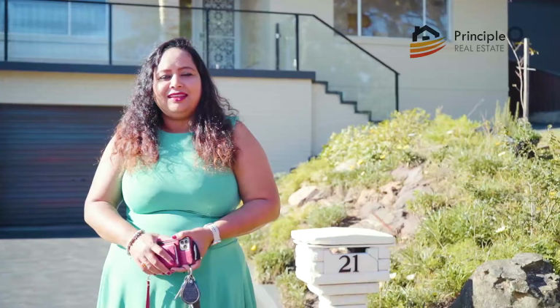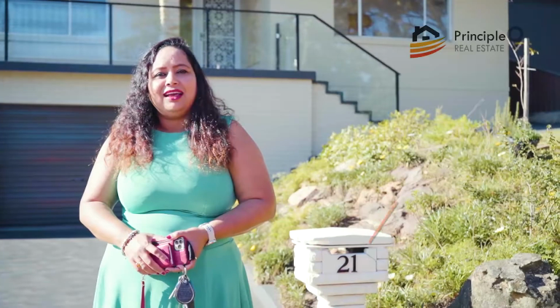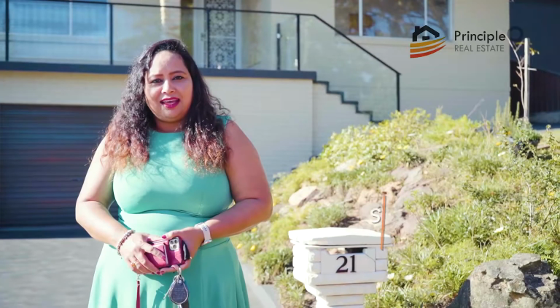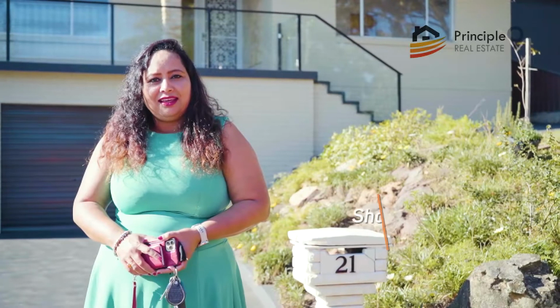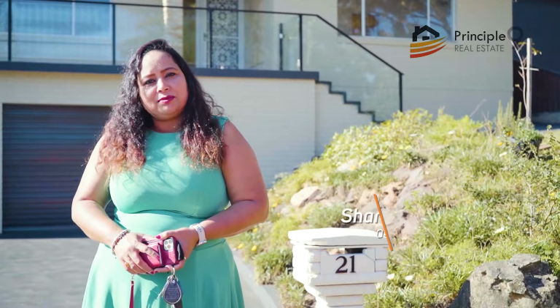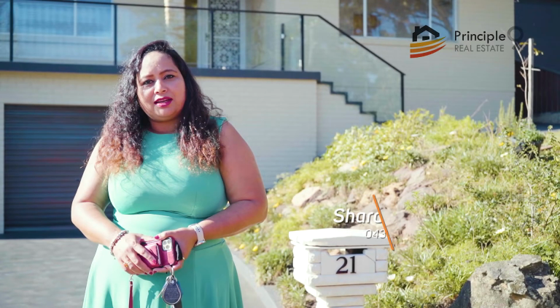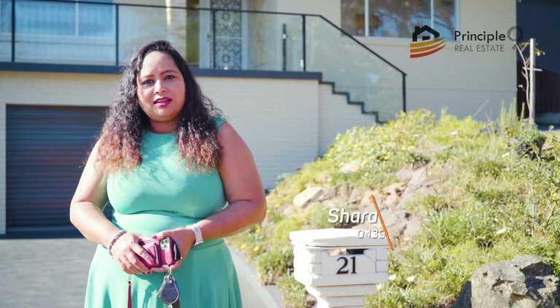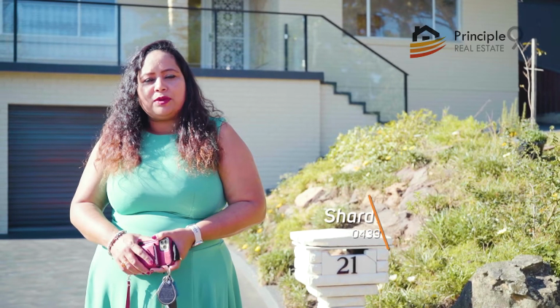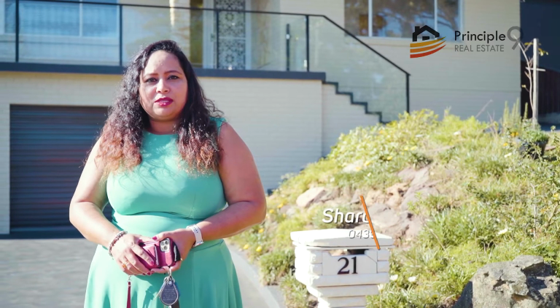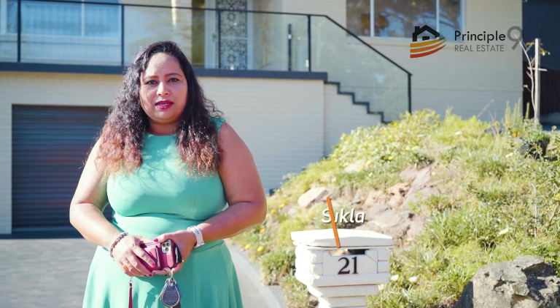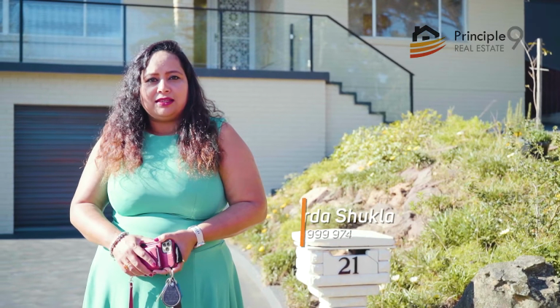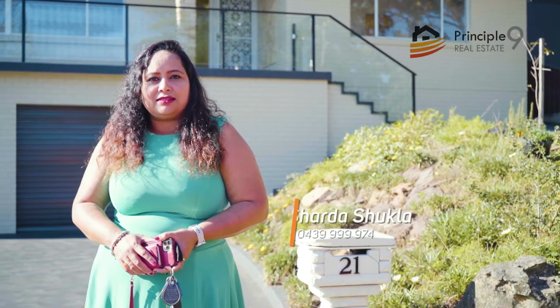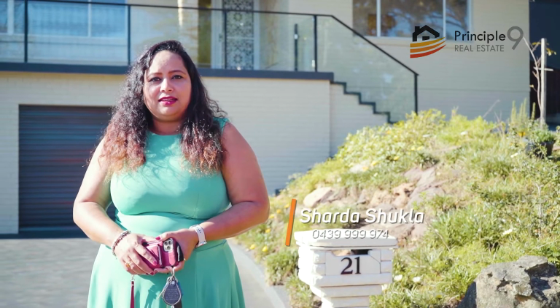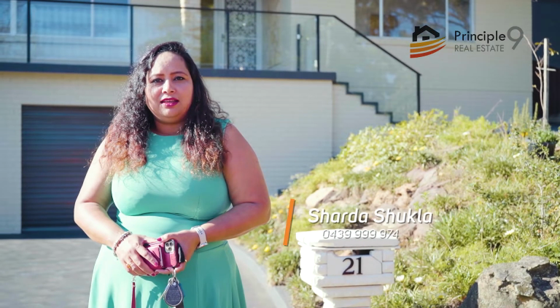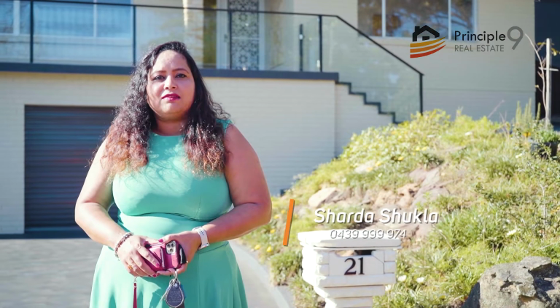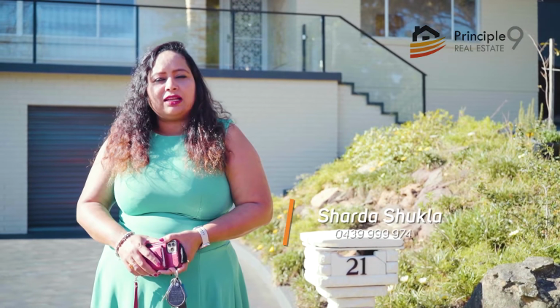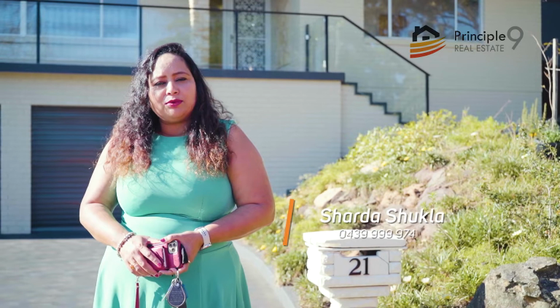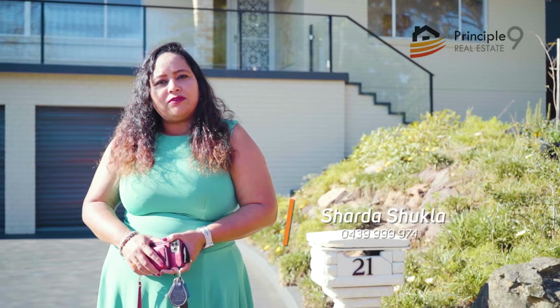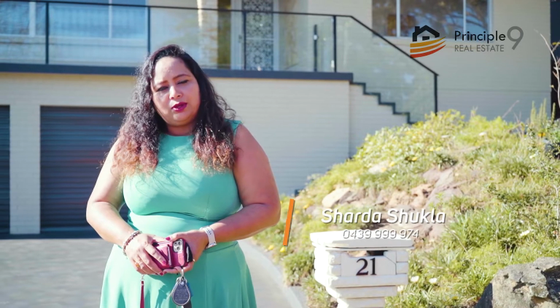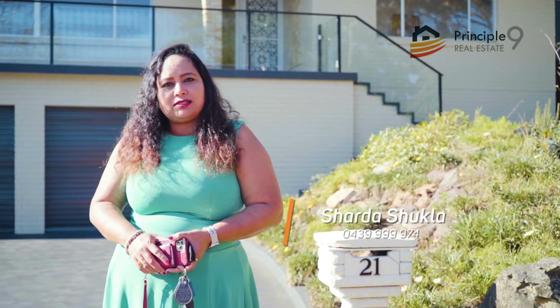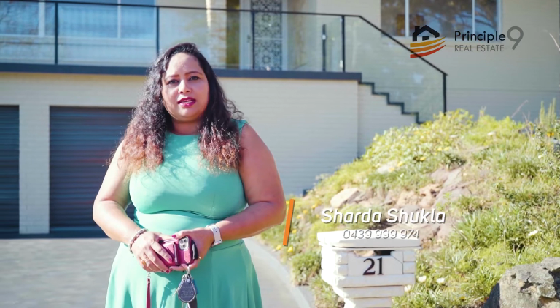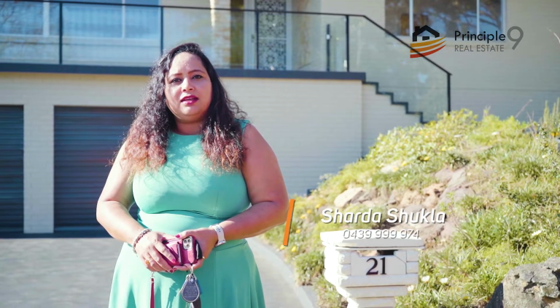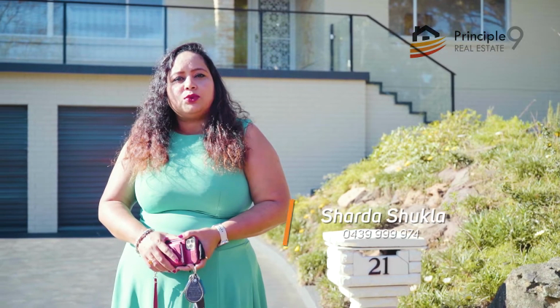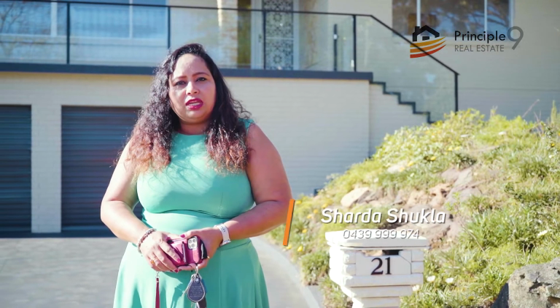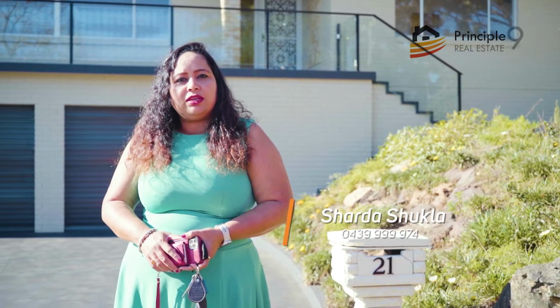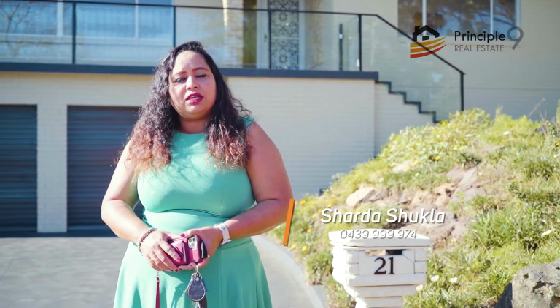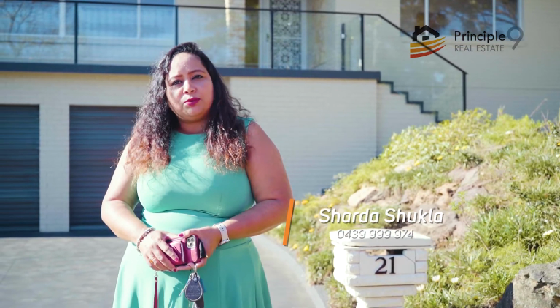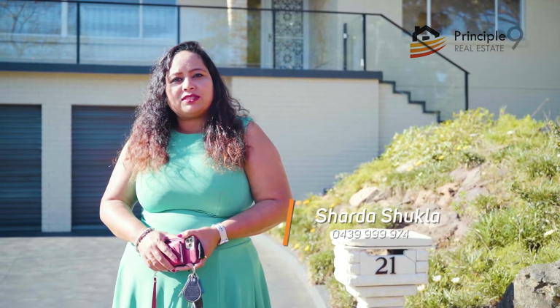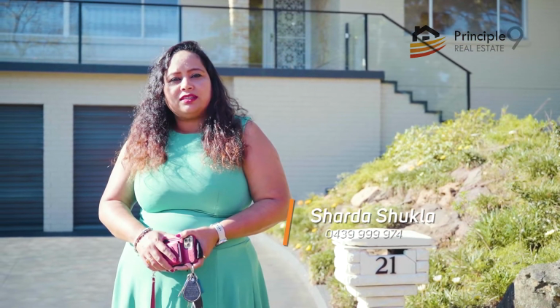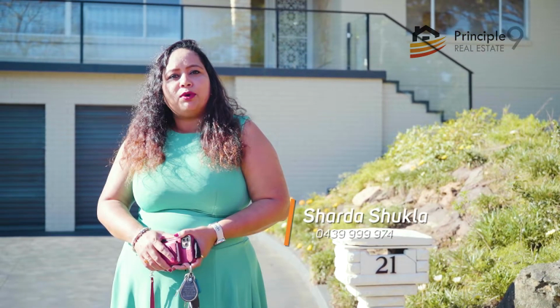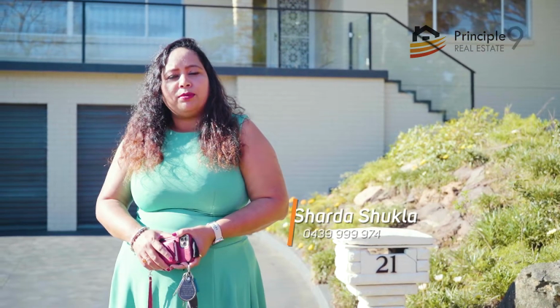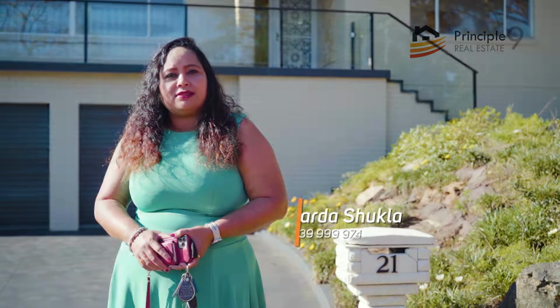Hi, I'm Sharda from Principal Nadia Estate. Welcome to our new listing, 21 Yathom Street, Boecom Hills.